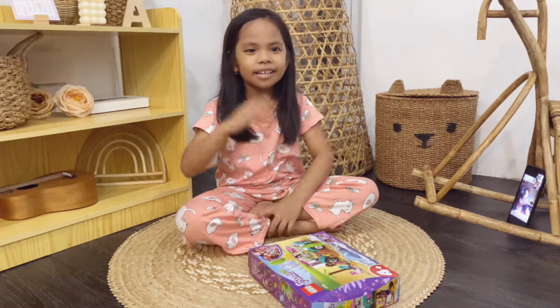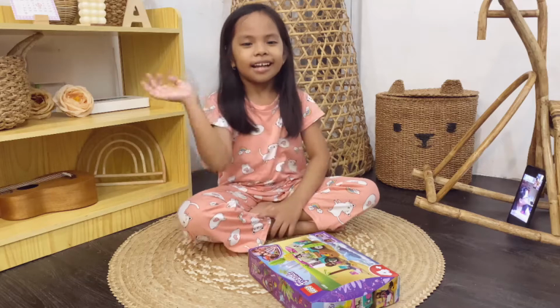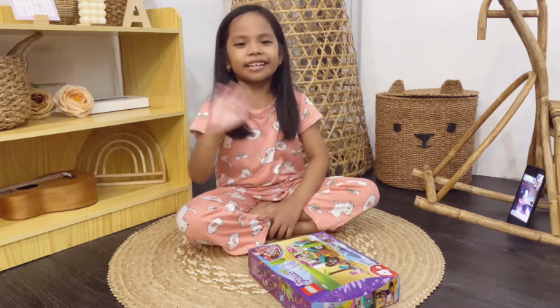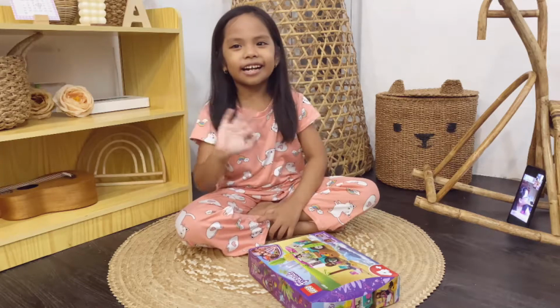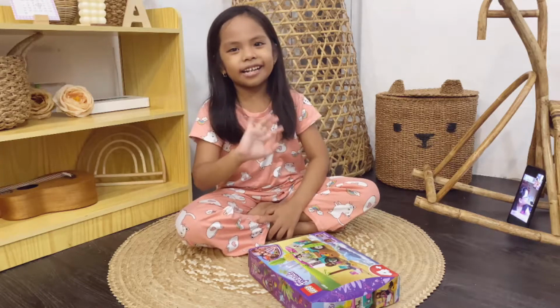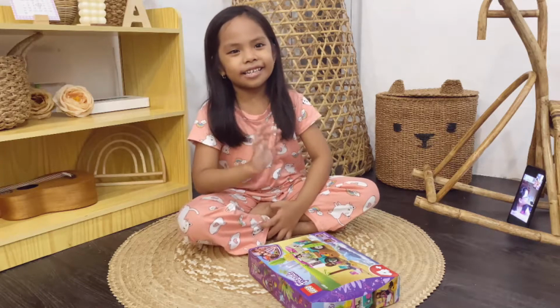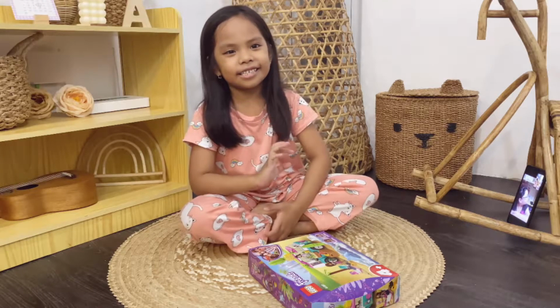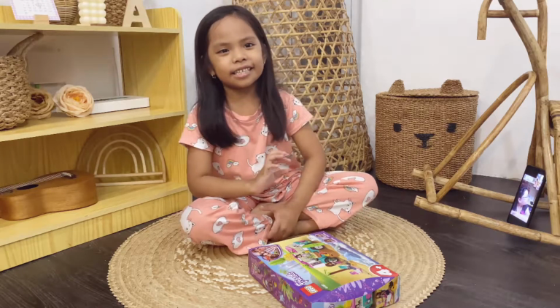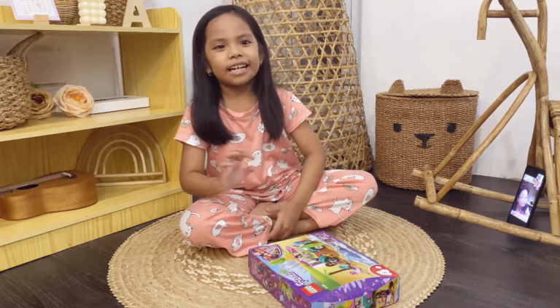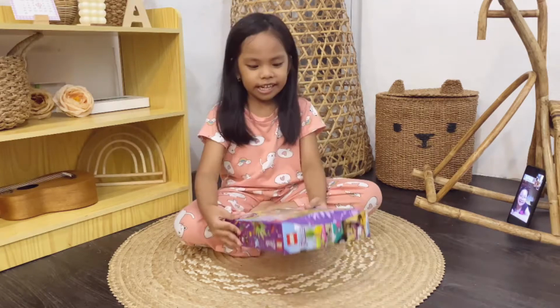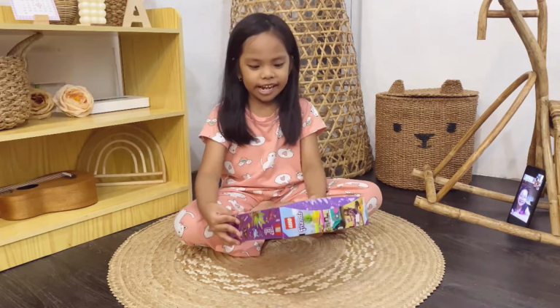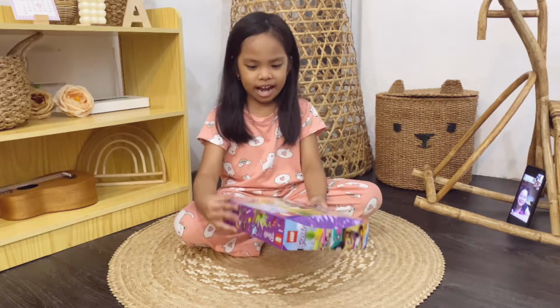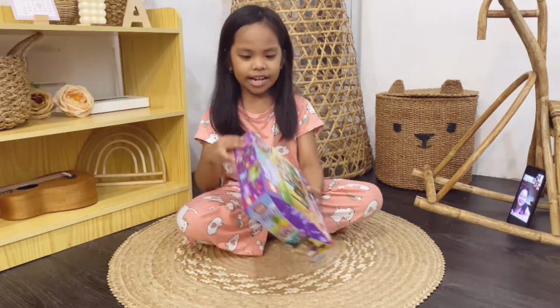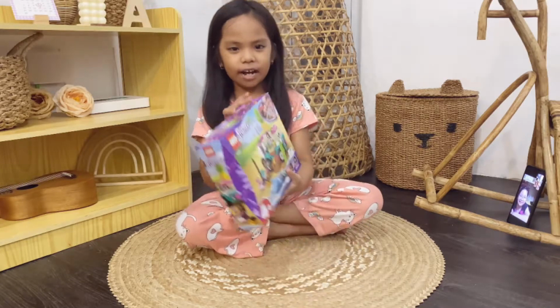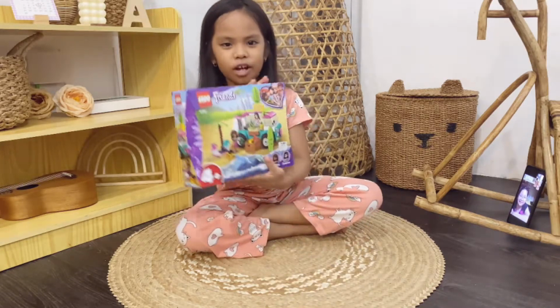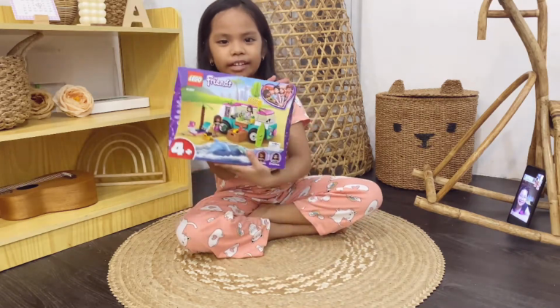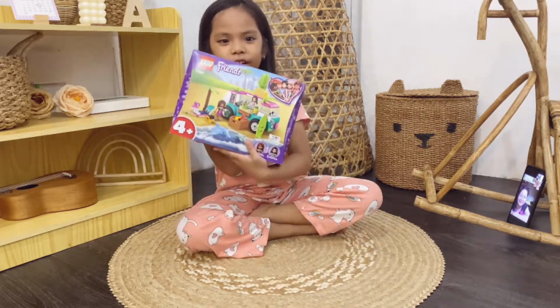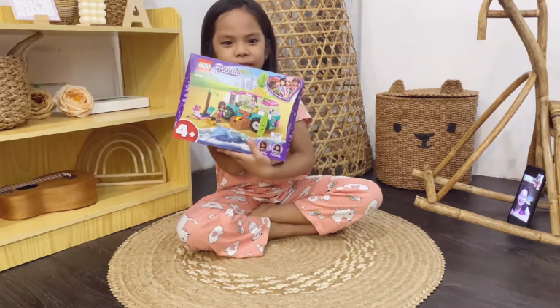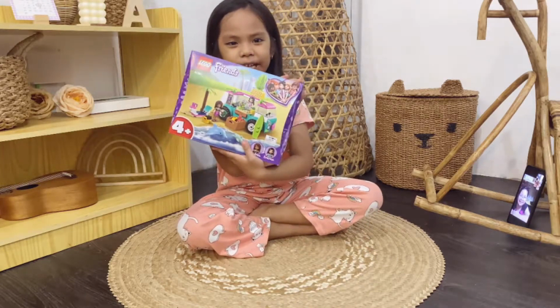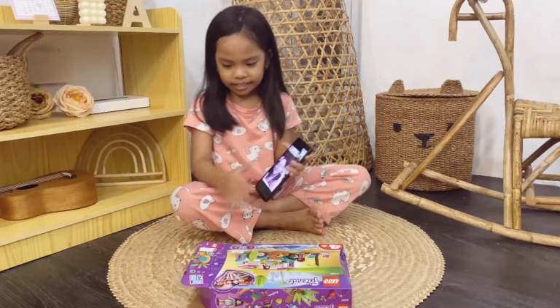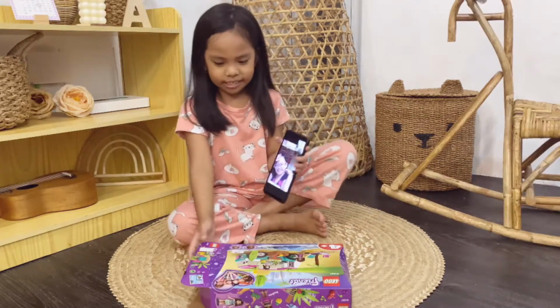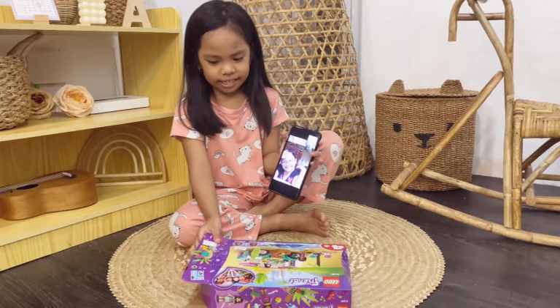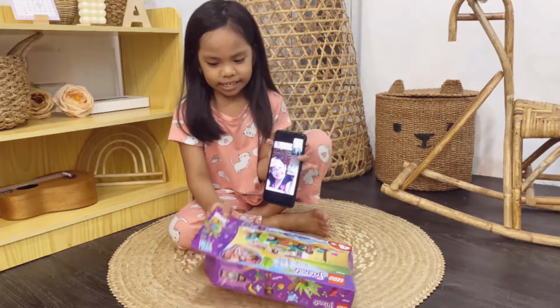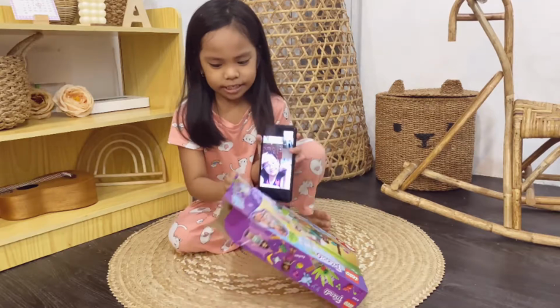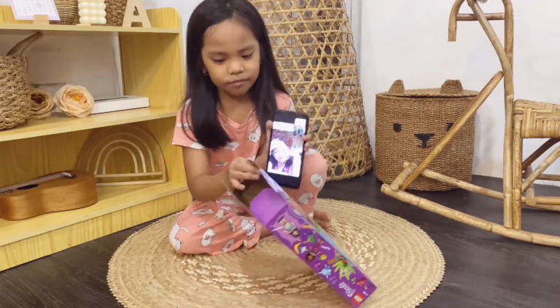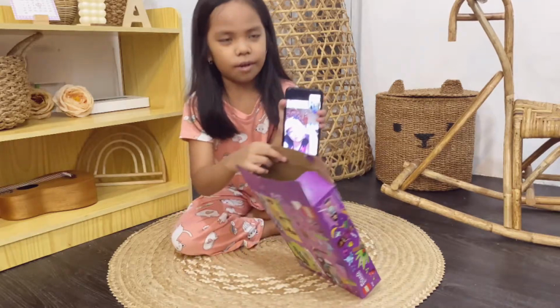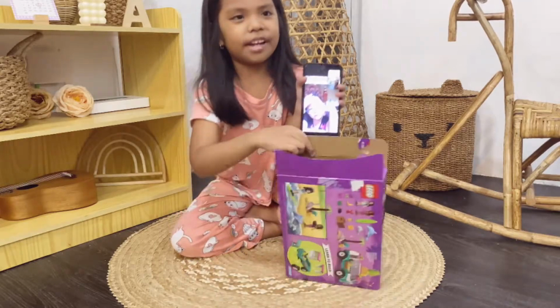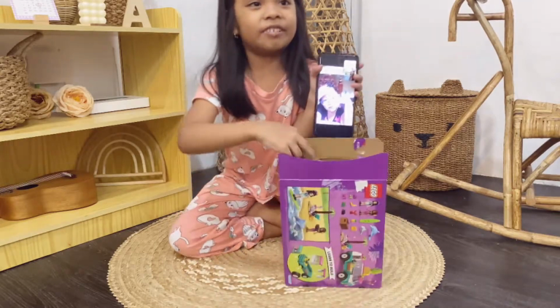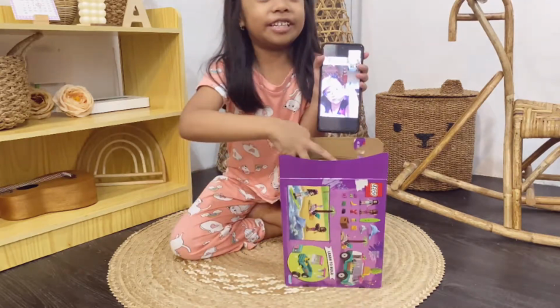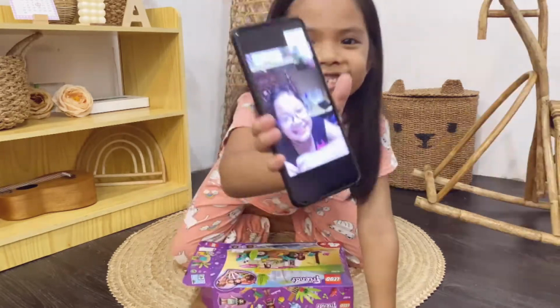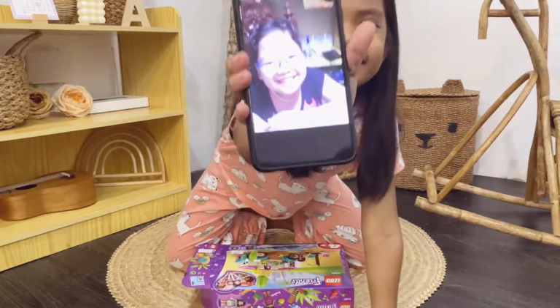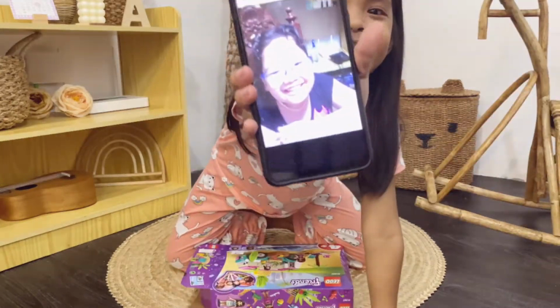Hi guys! Today I have a Lego set. This is from Aerie. Let's go say hi!